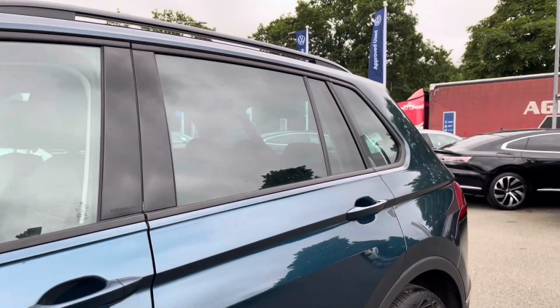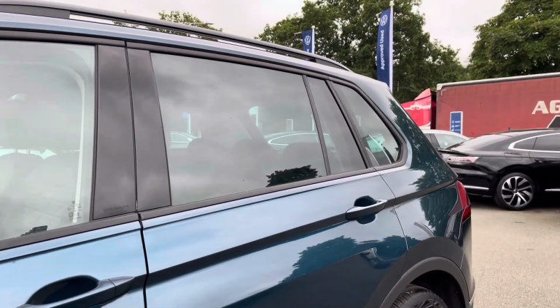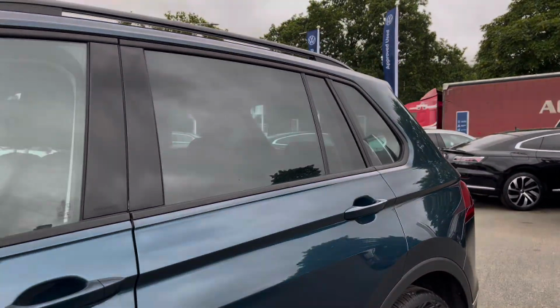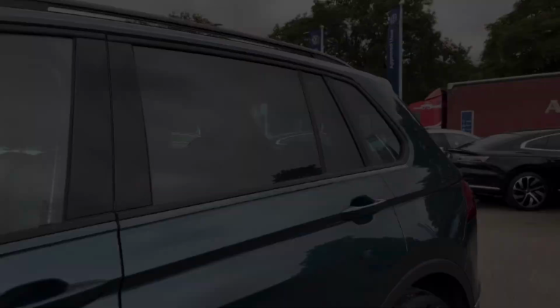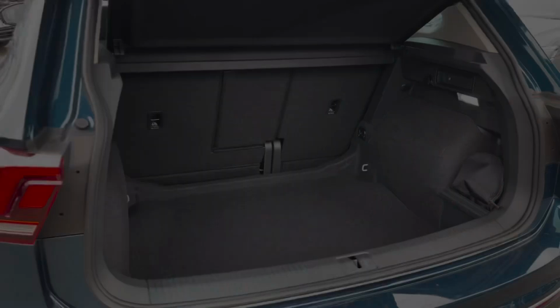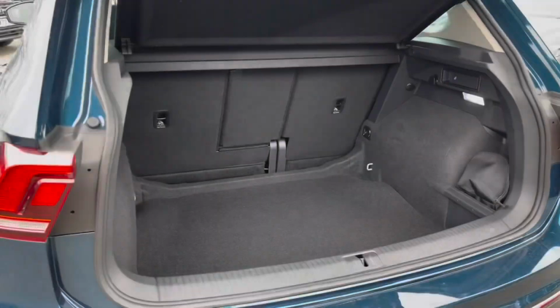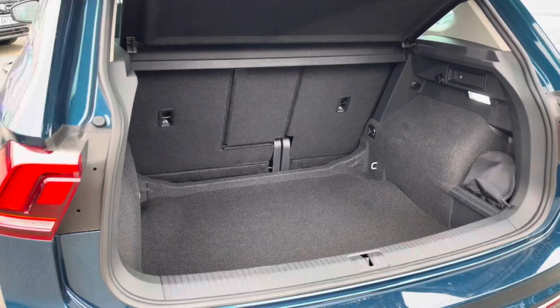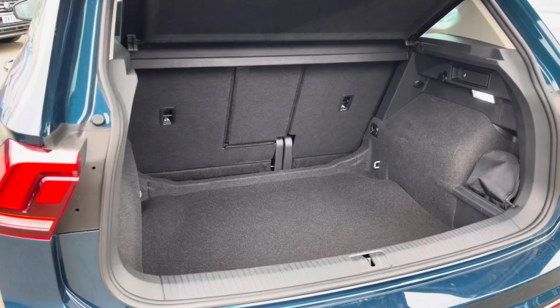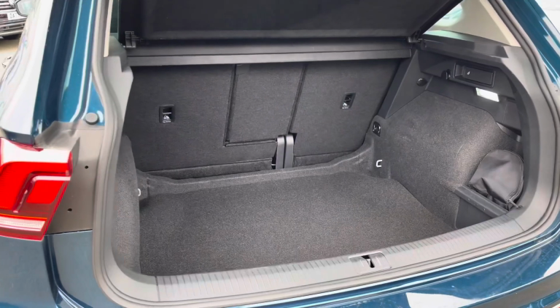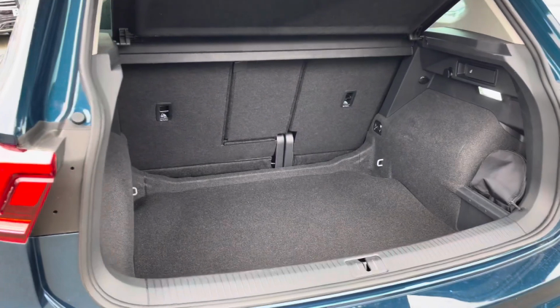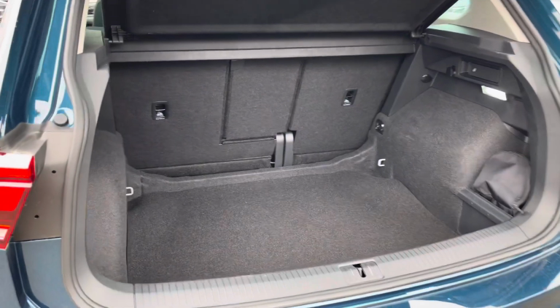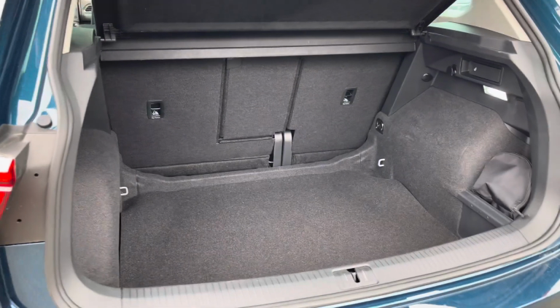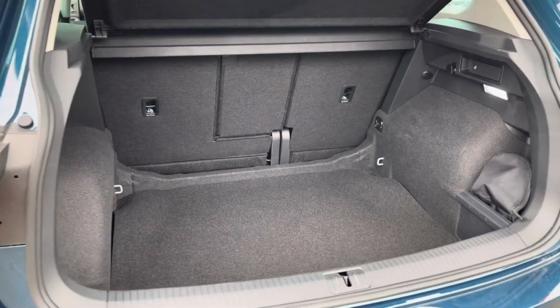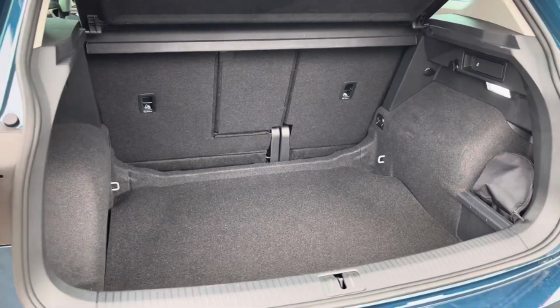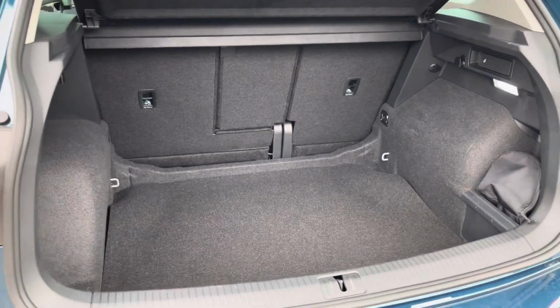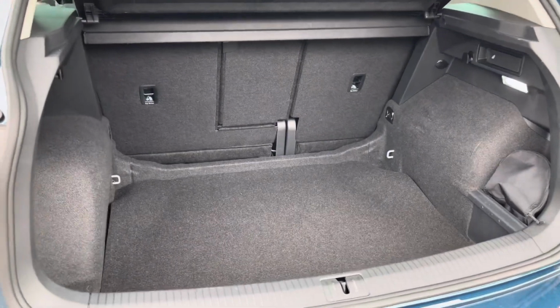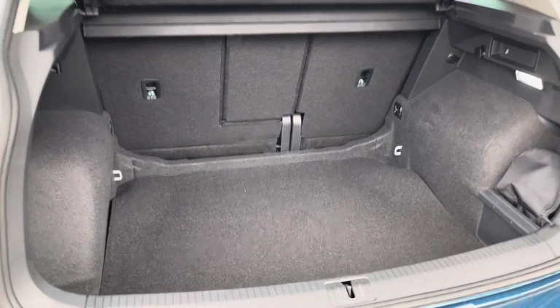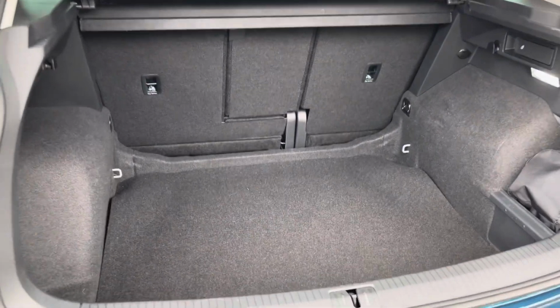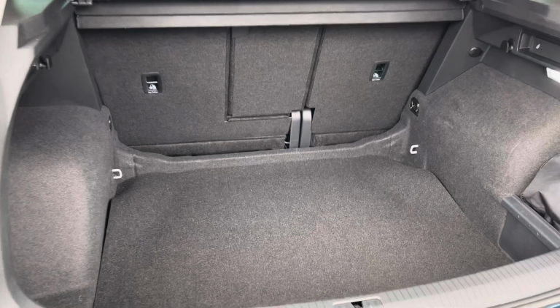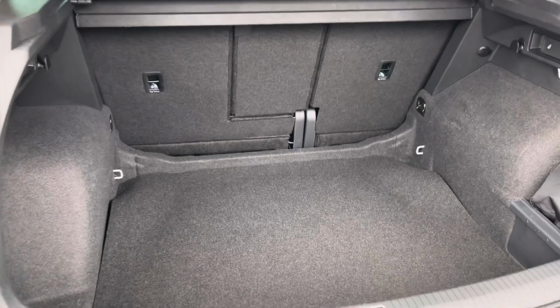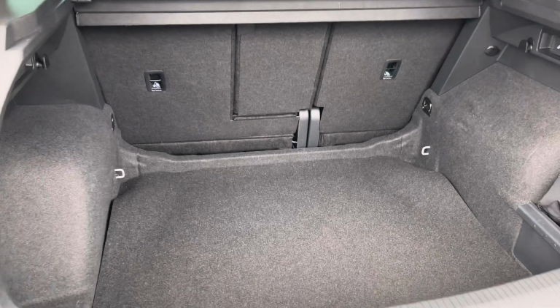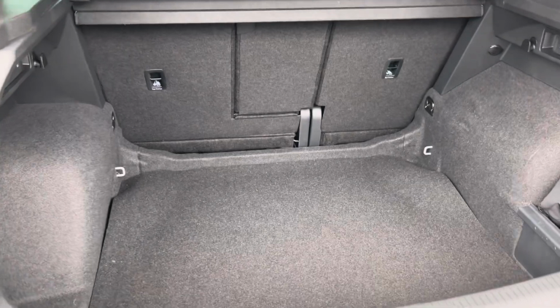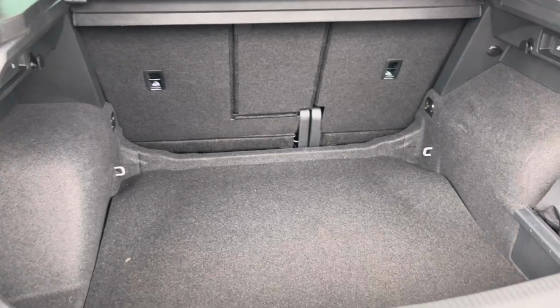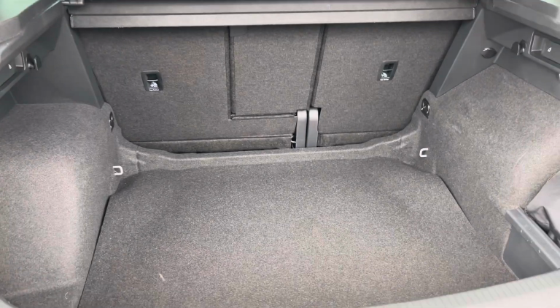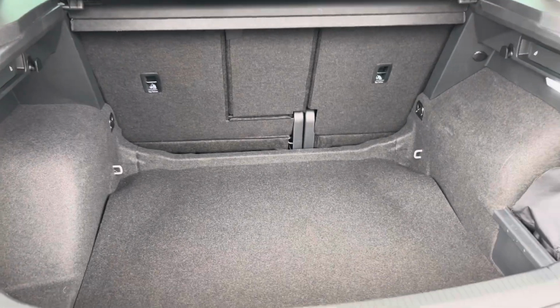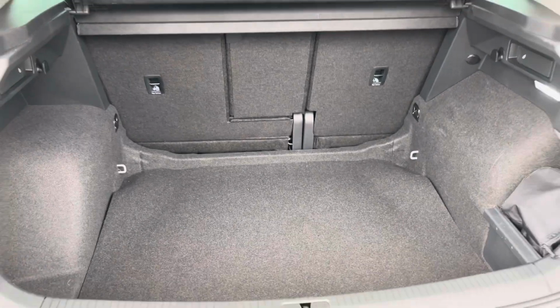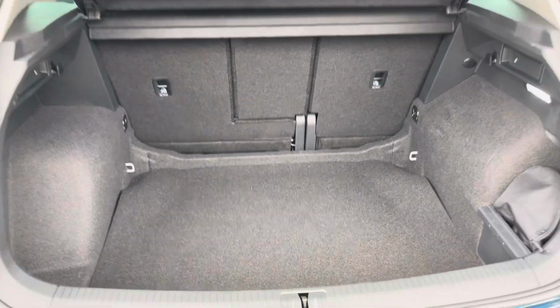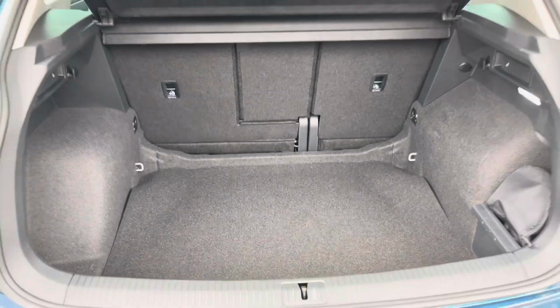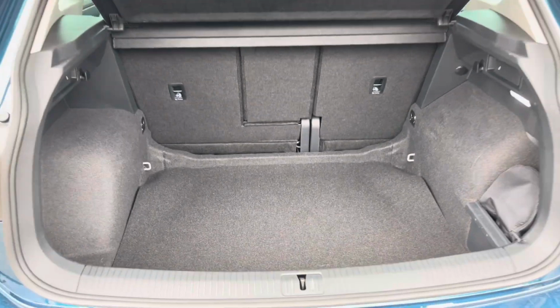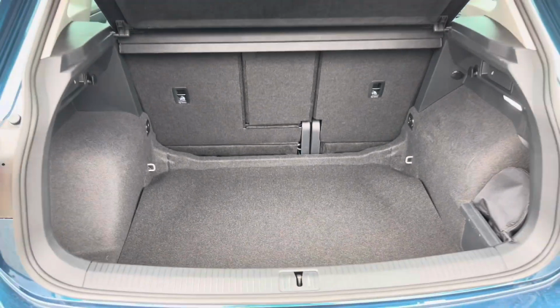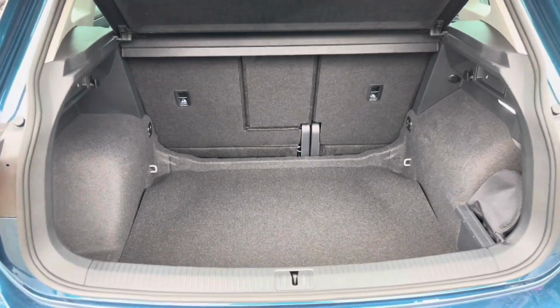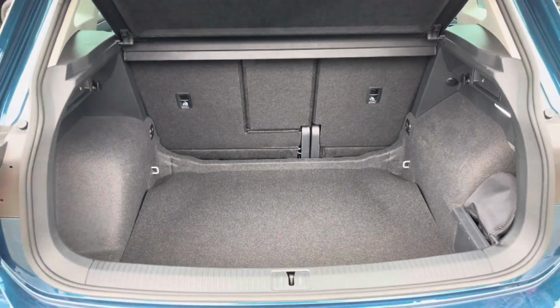With a huge amount of boot space on offer with split folding seats, there's plenty of room for multiple large suitcases or any further luggage.